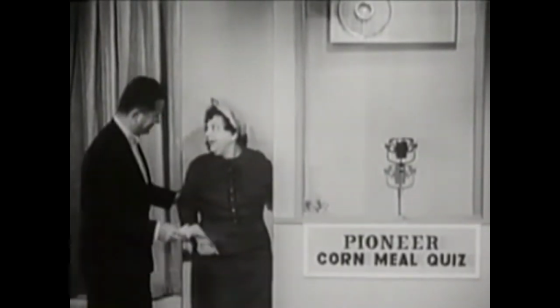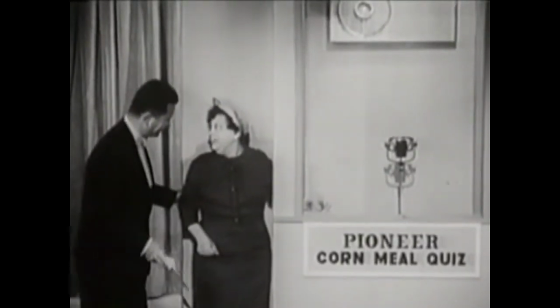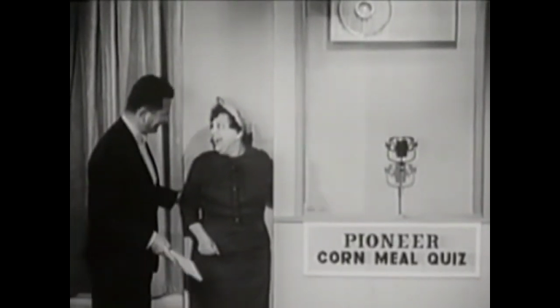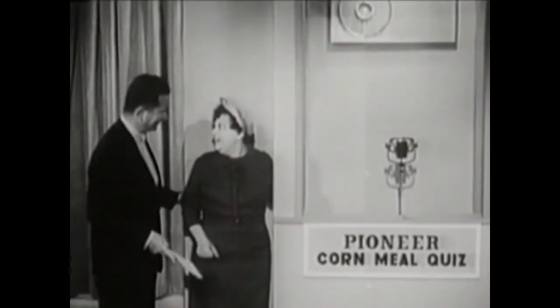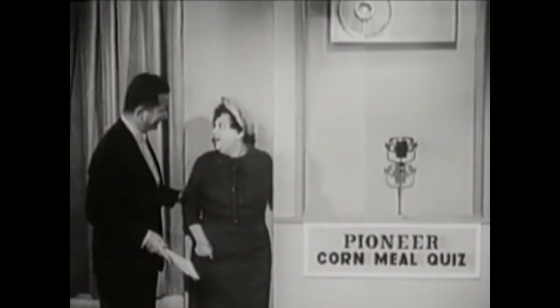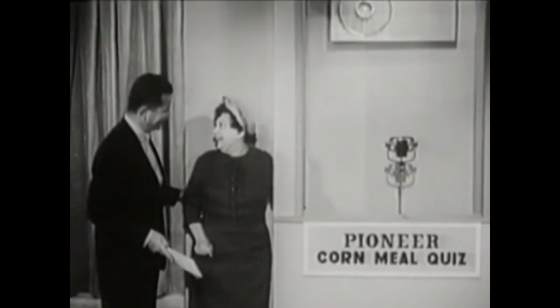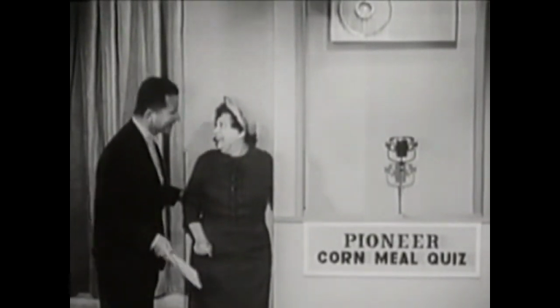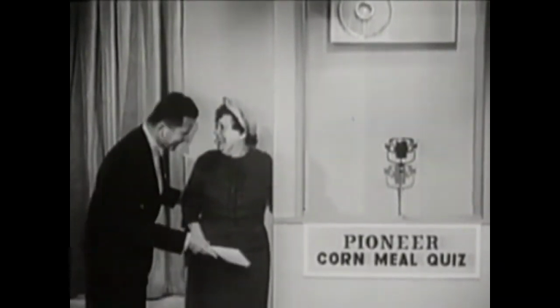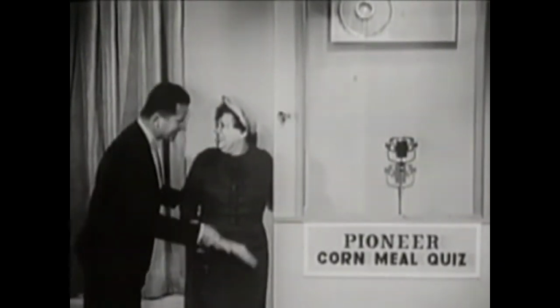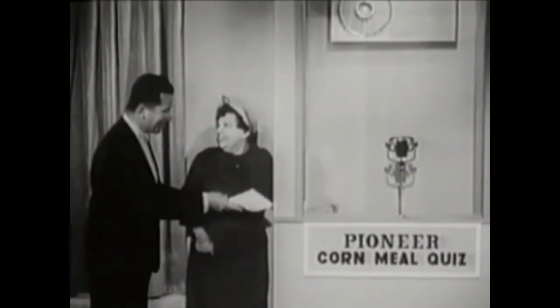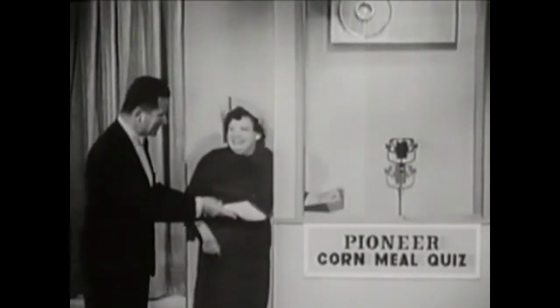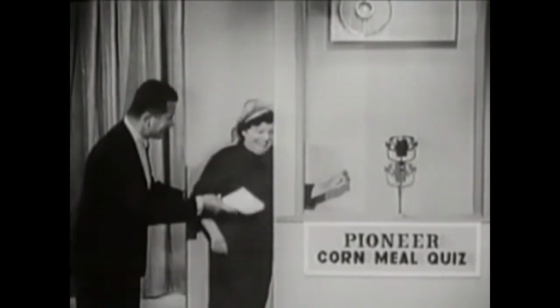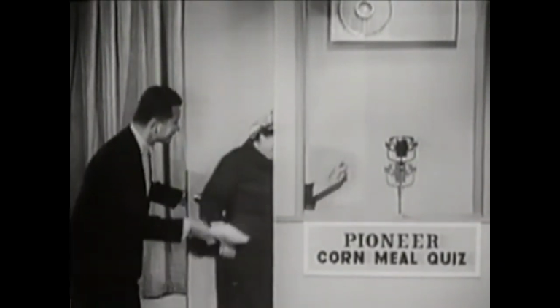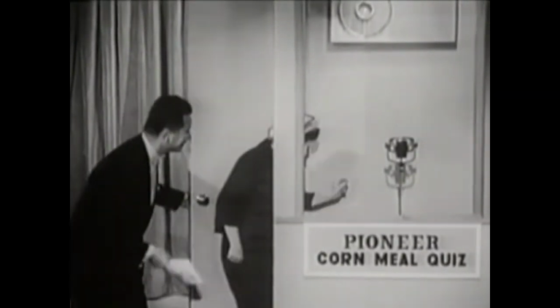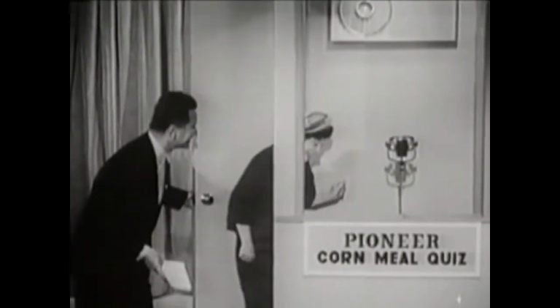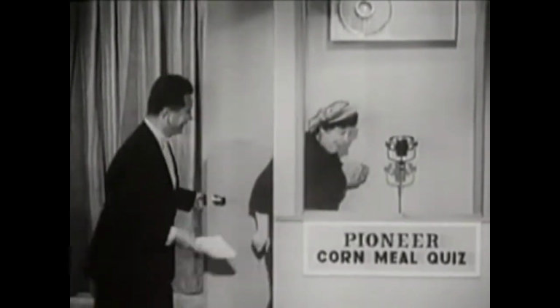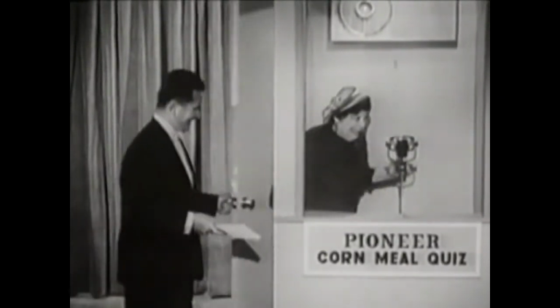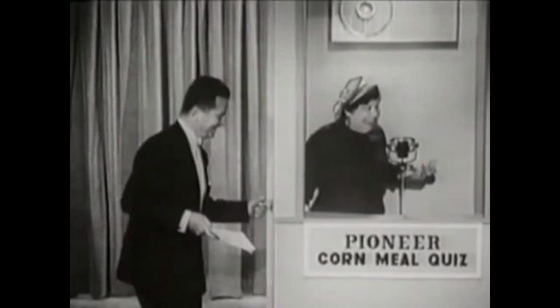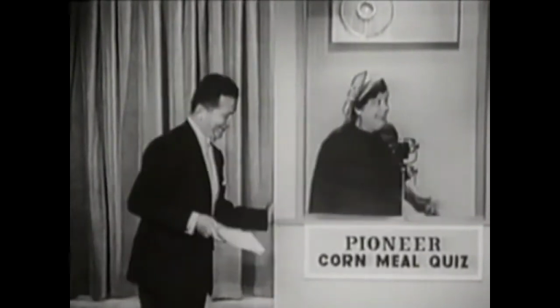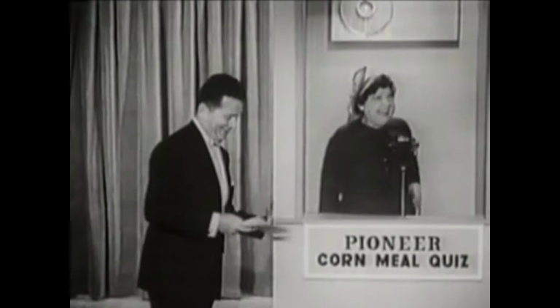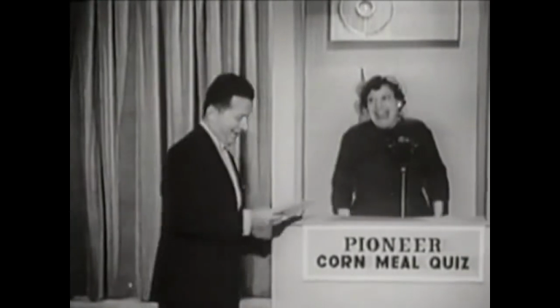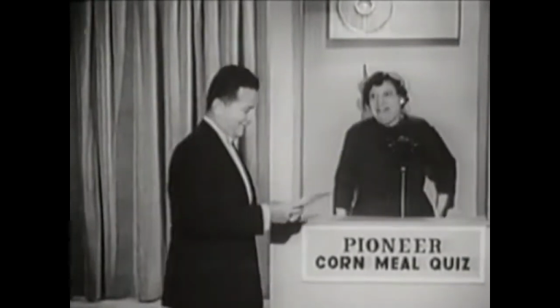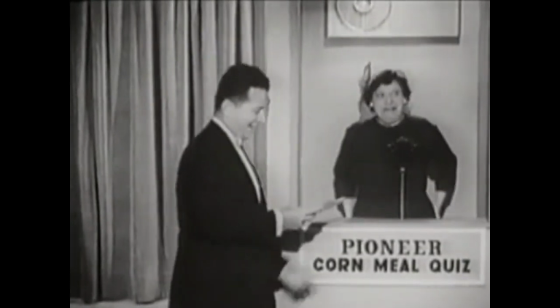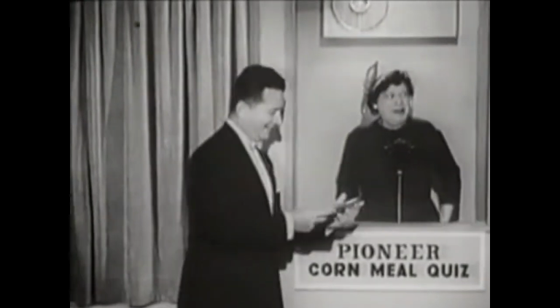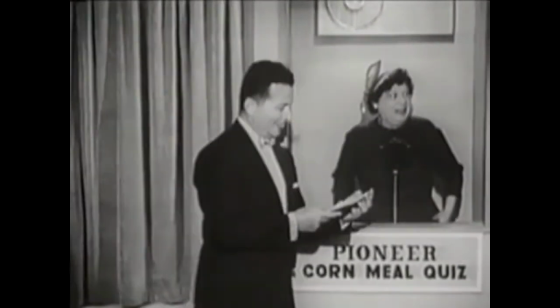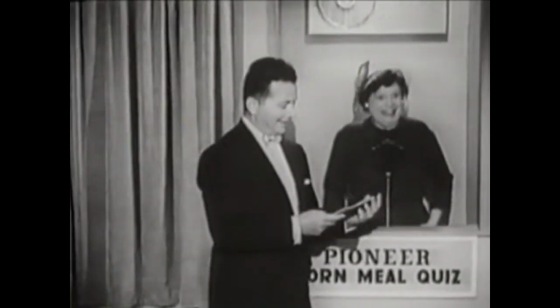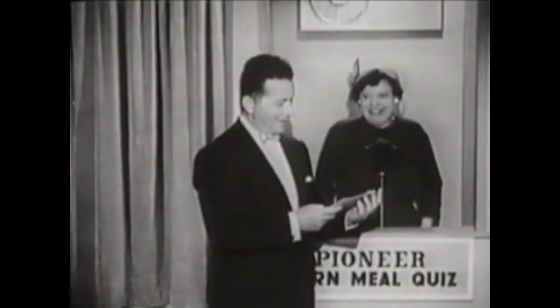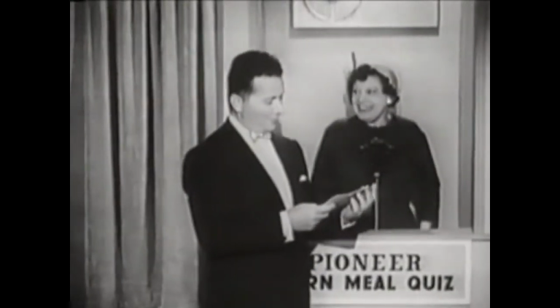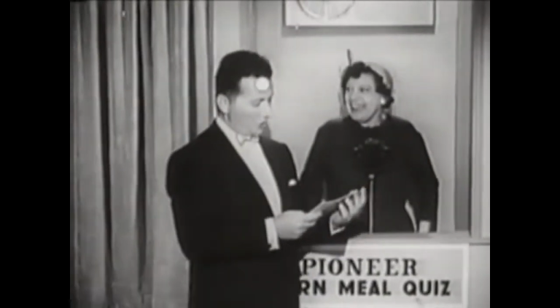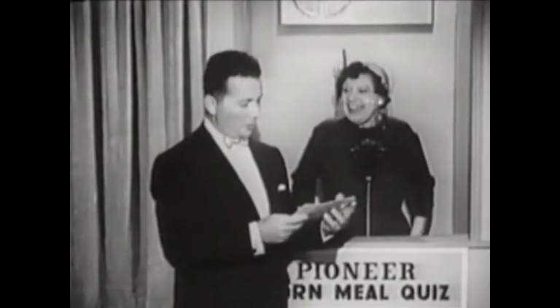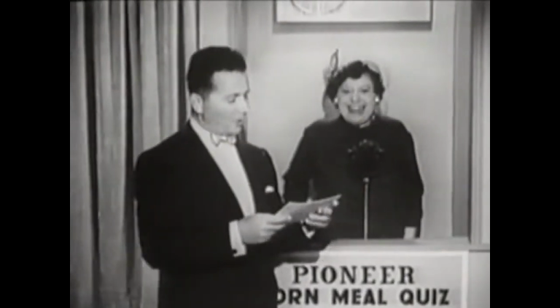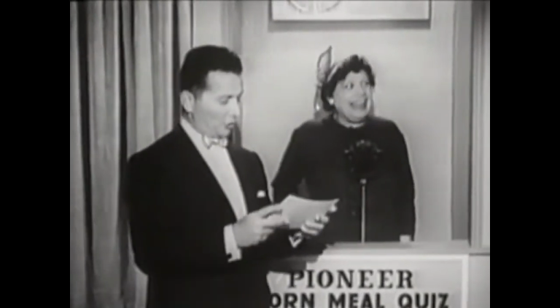You're Henry Morgan! Yes, I am. Would you step inside, please? That's right. Henry Morgan. Now for your quiz question.